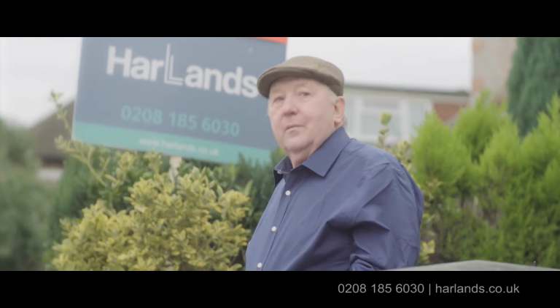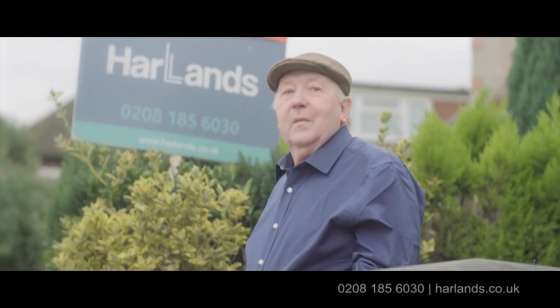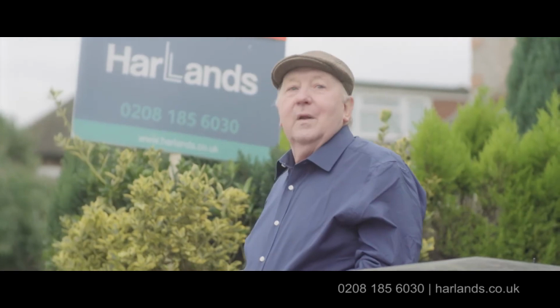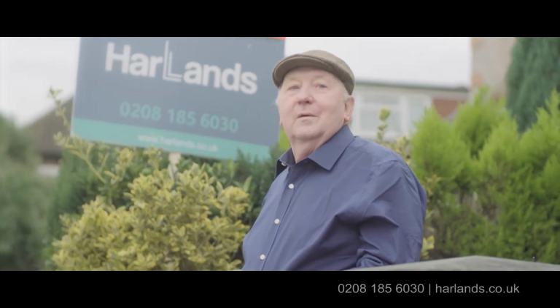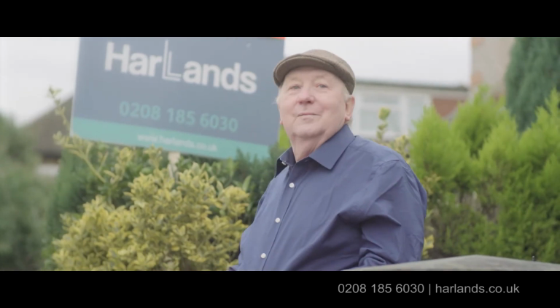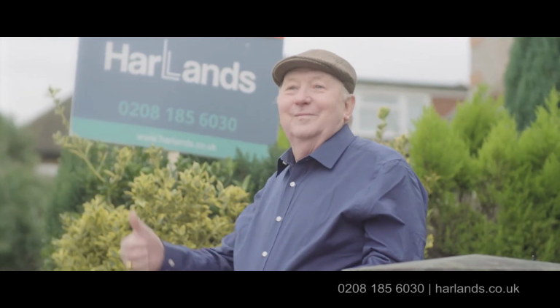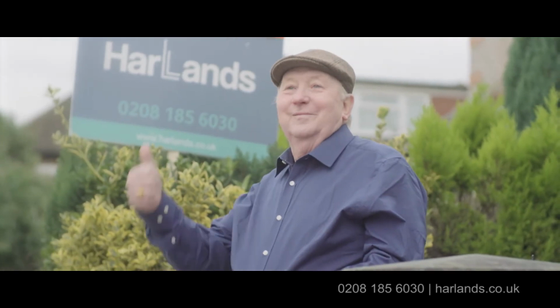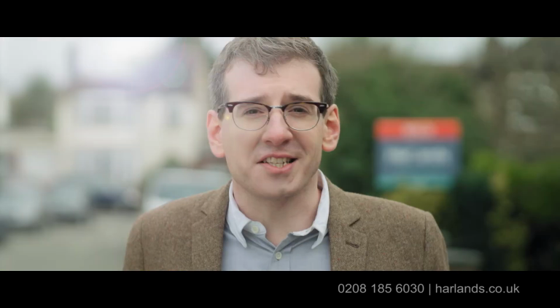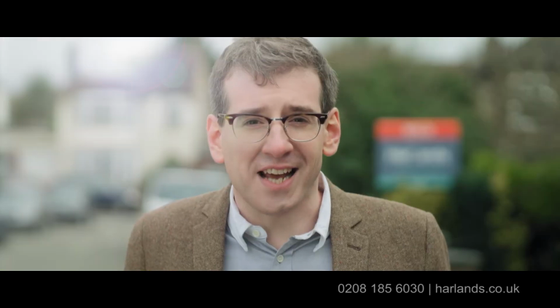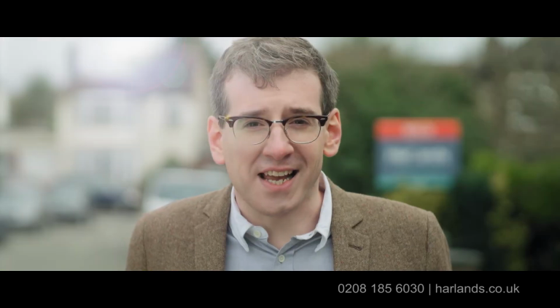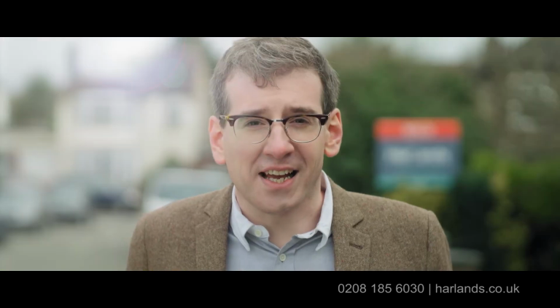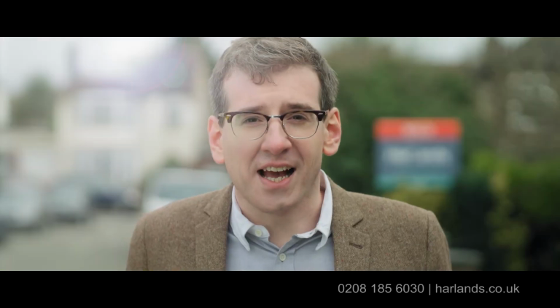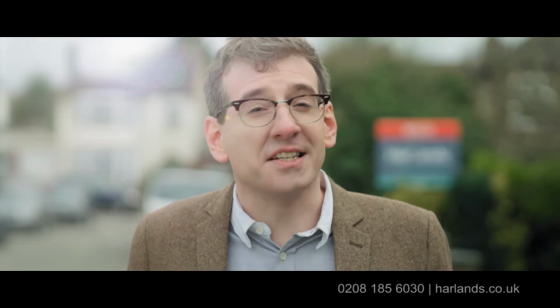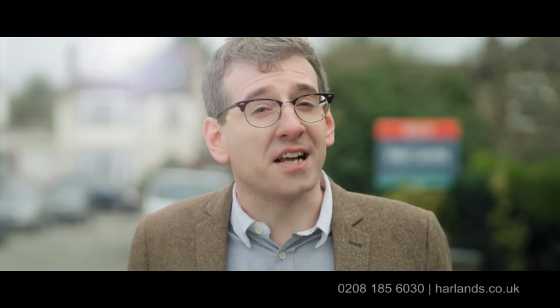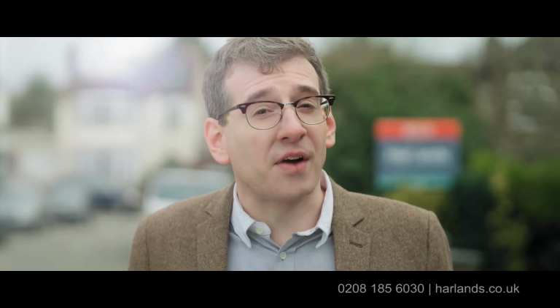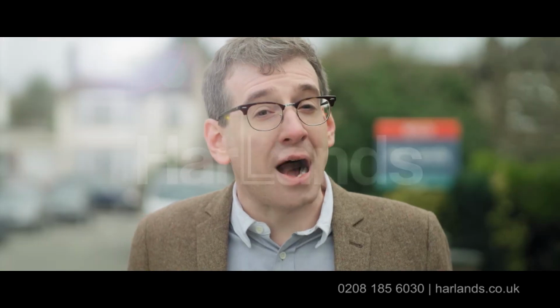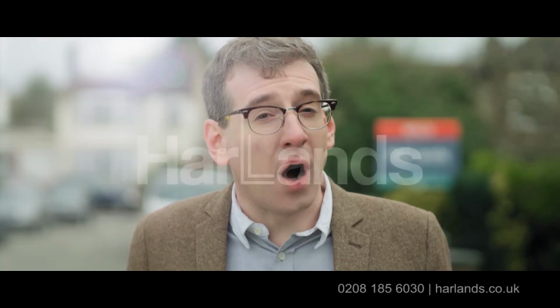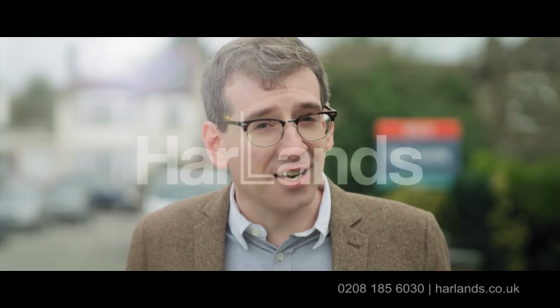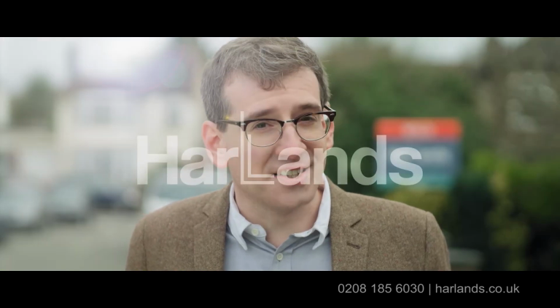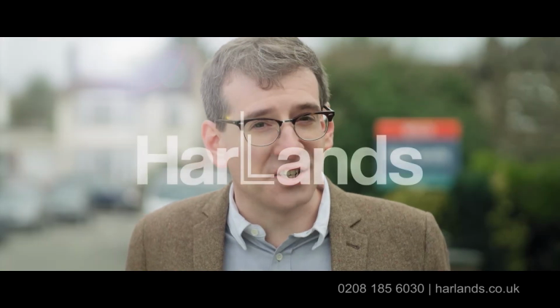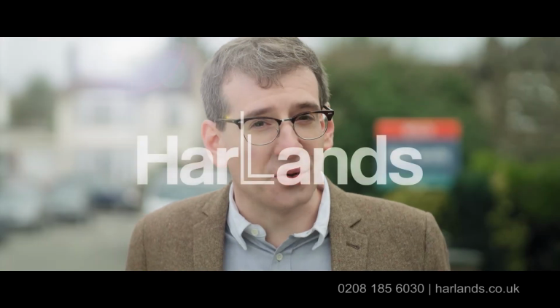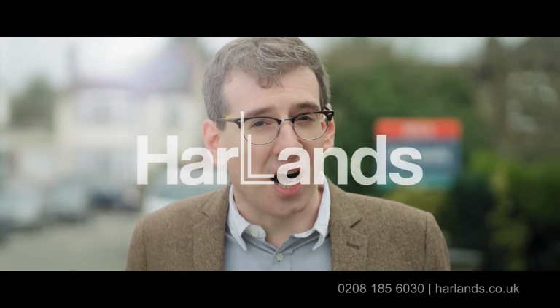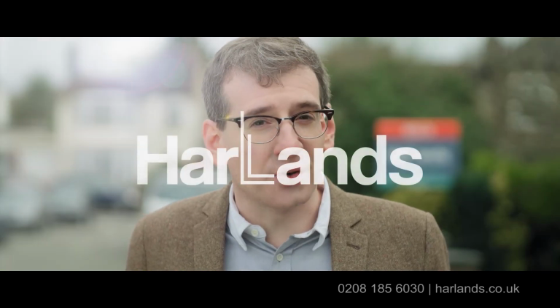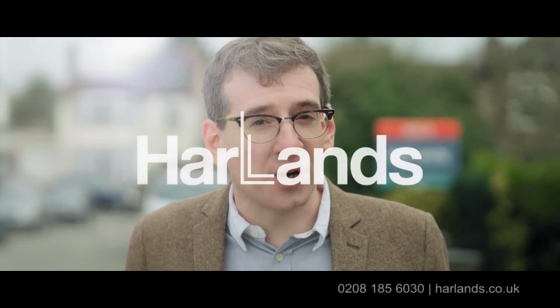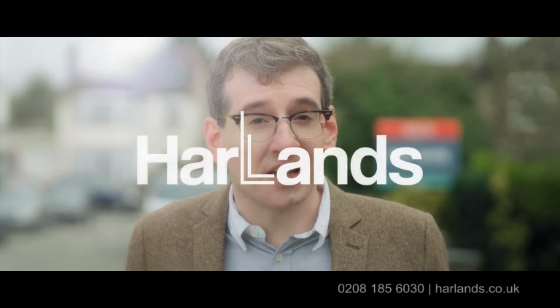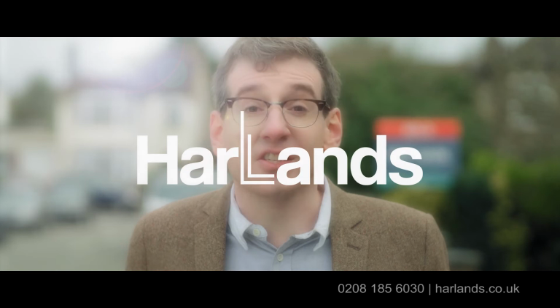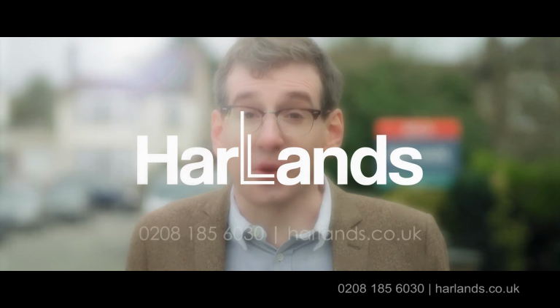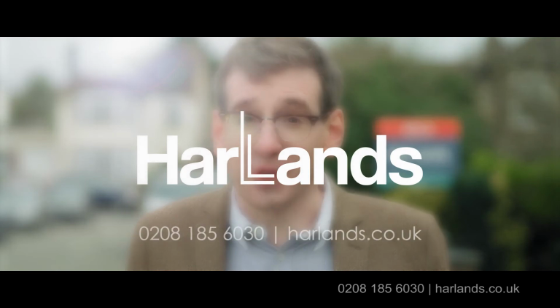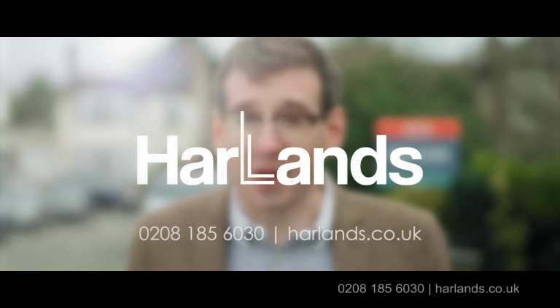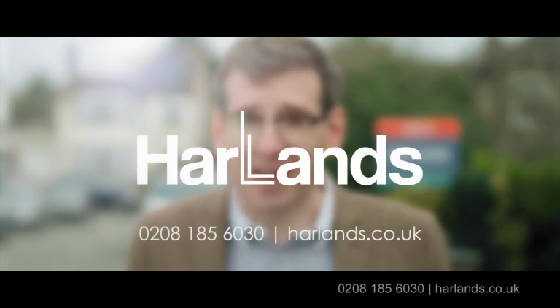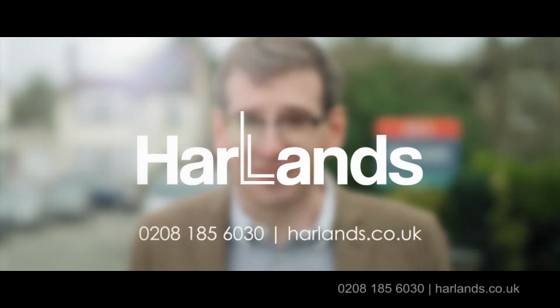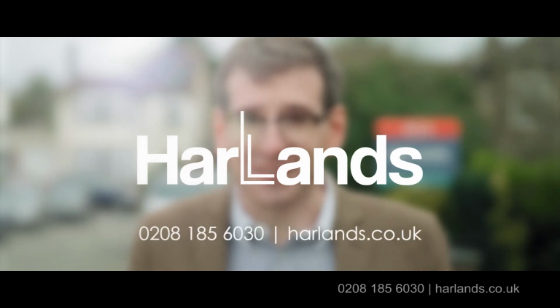So, why not call us today and discover how Harlins can do the hard work so you don't have to.